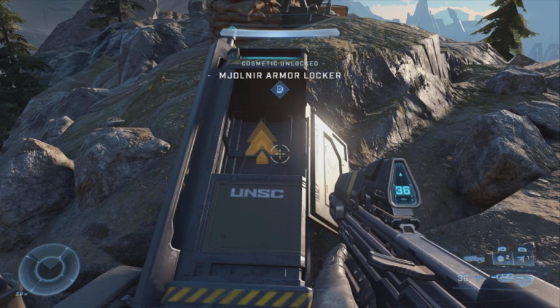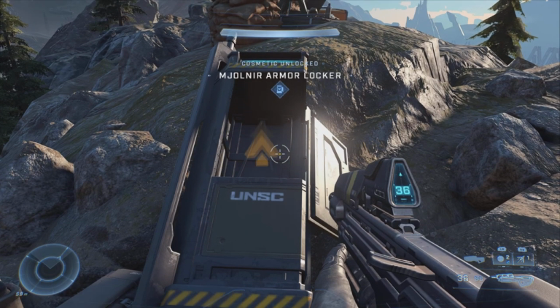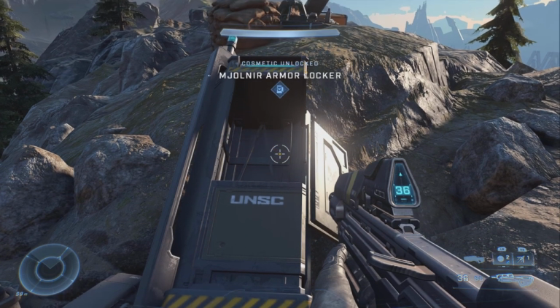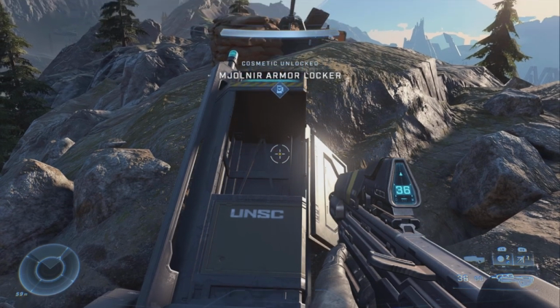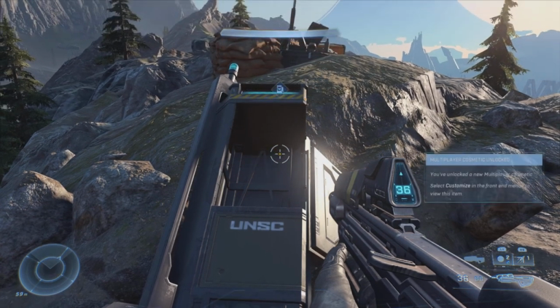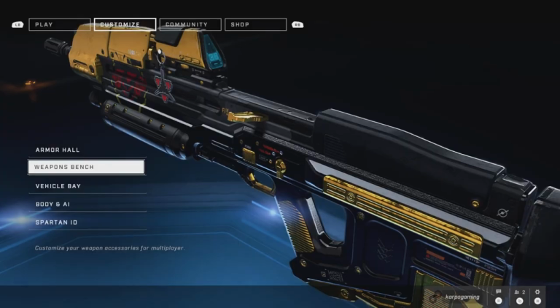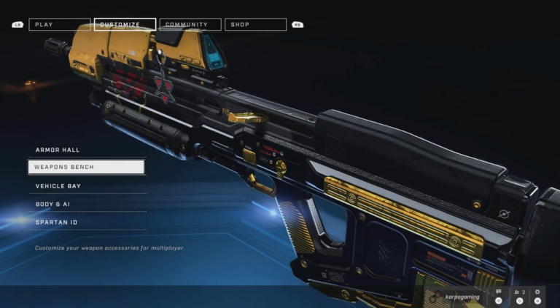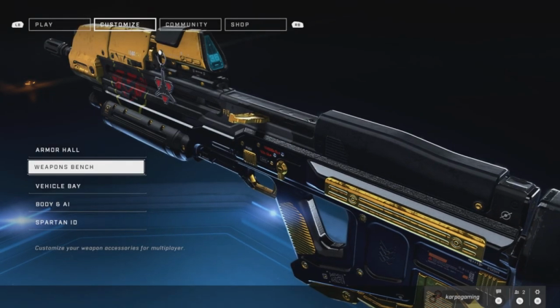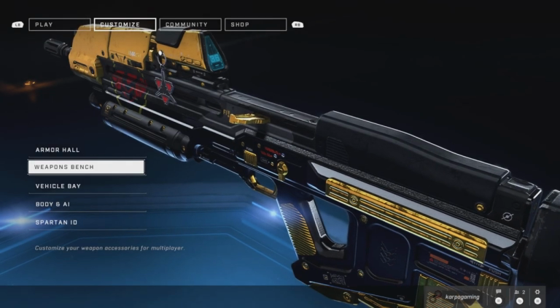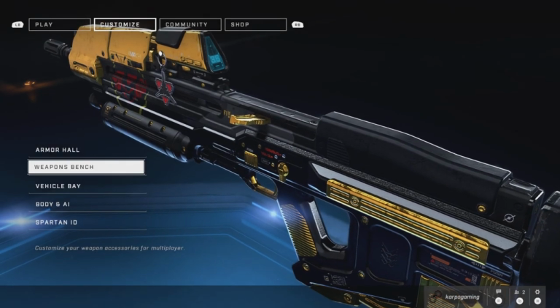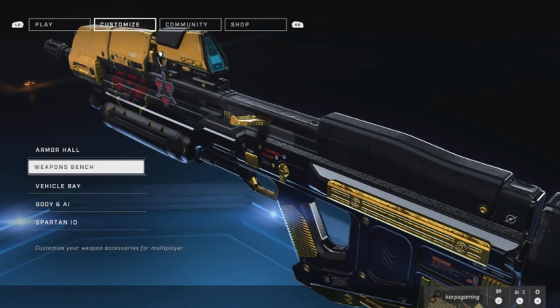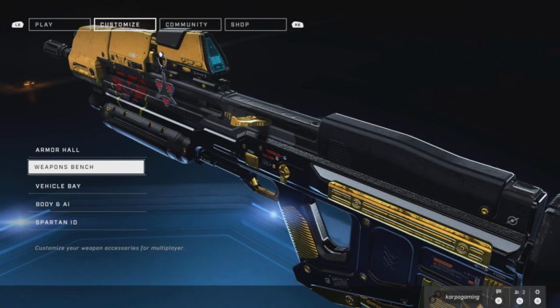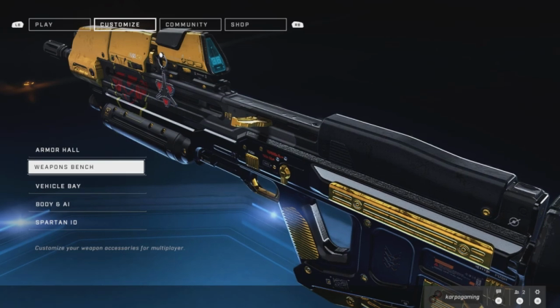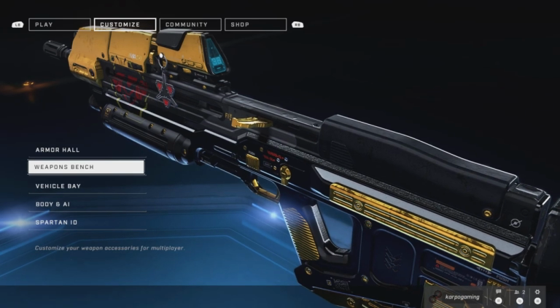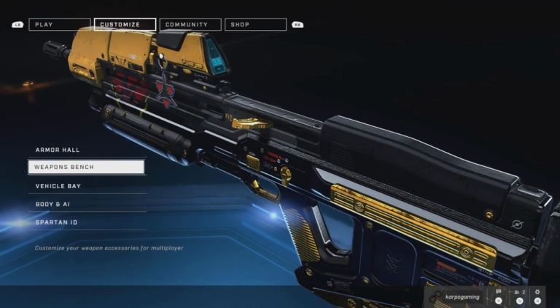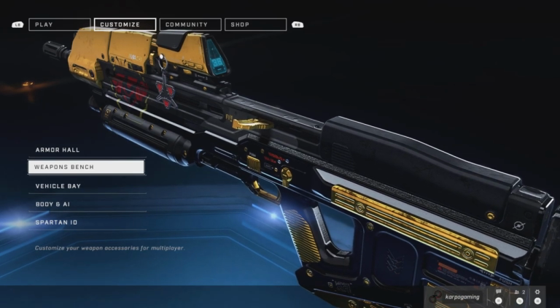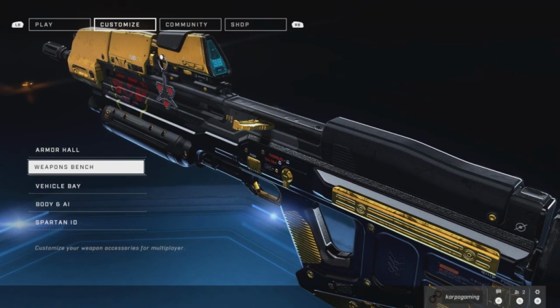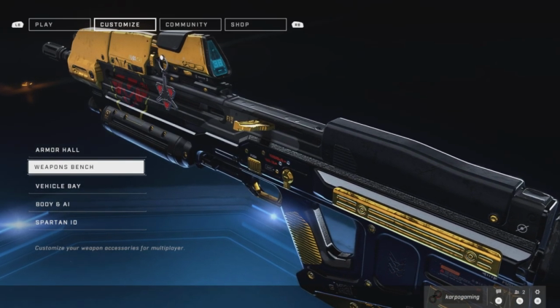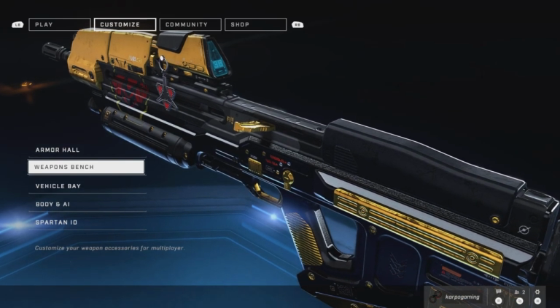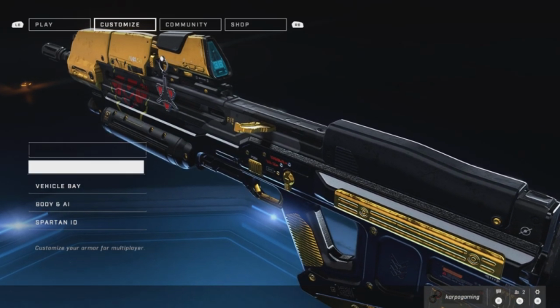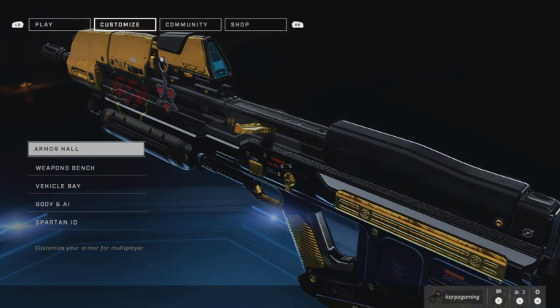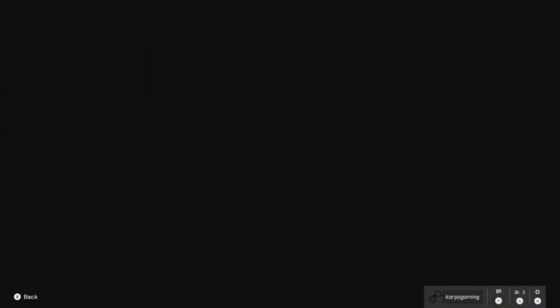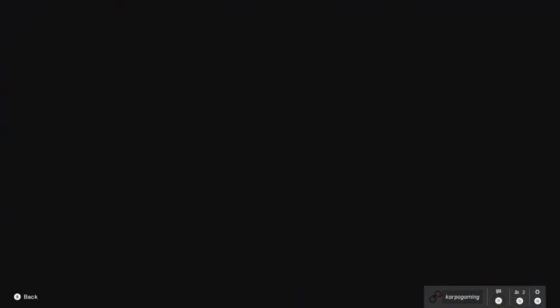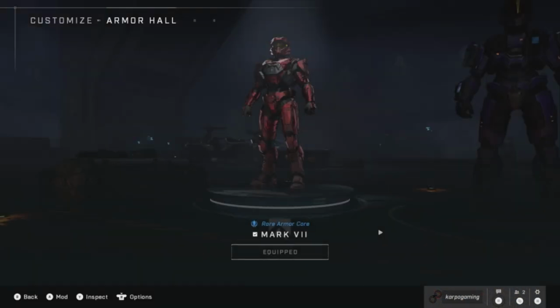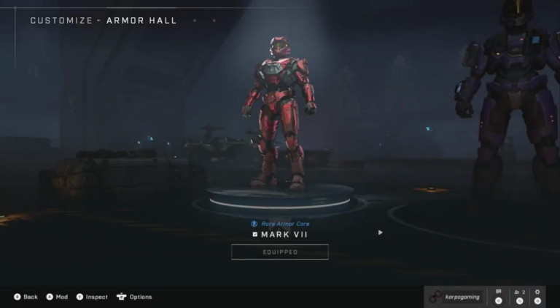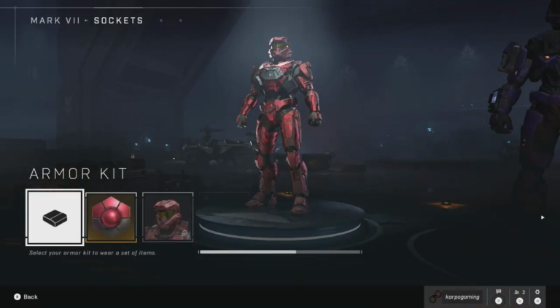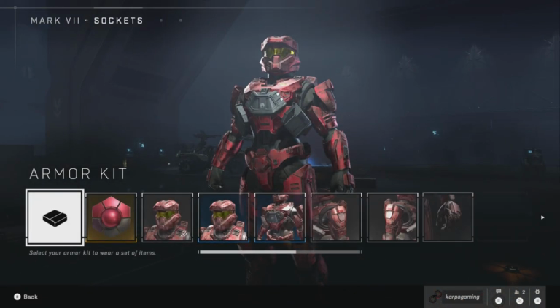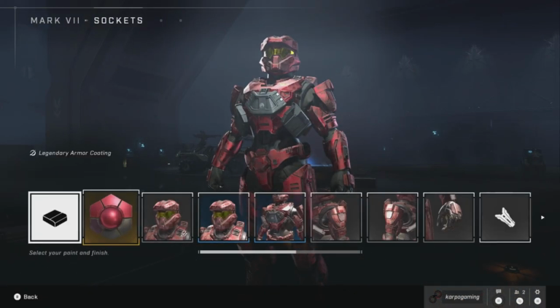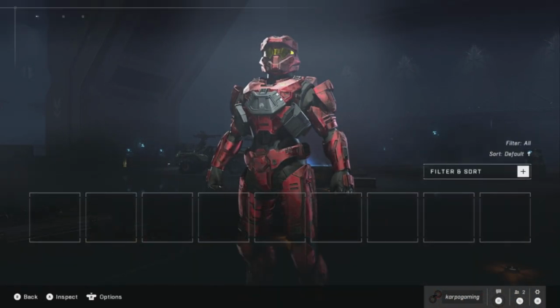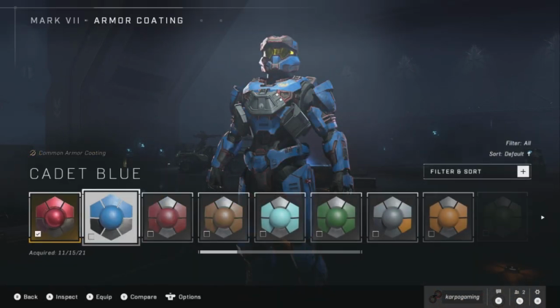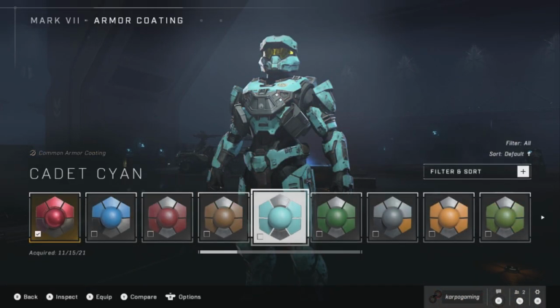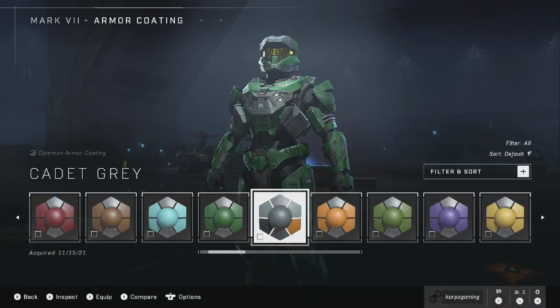Bam! It's unlocked, baby. Now we need to head over to our armor hall, into our MK7 armor, and swap out the paint.